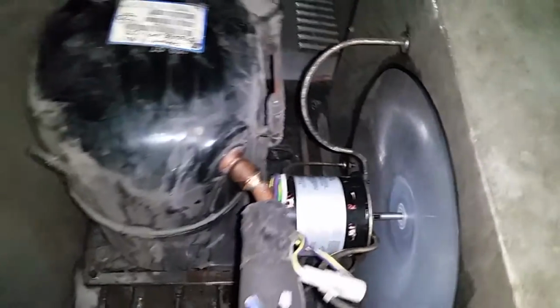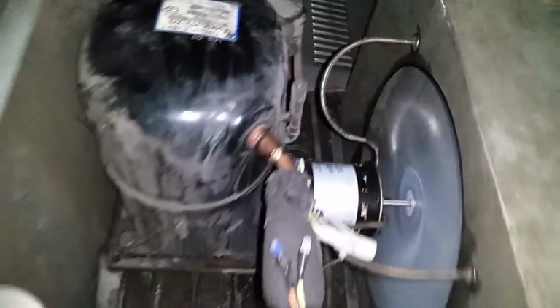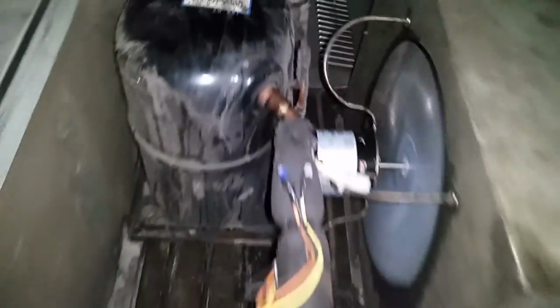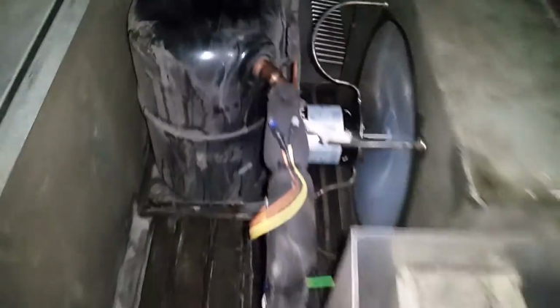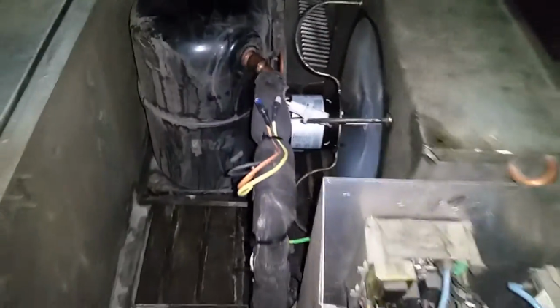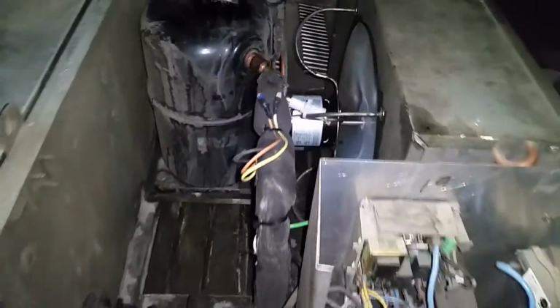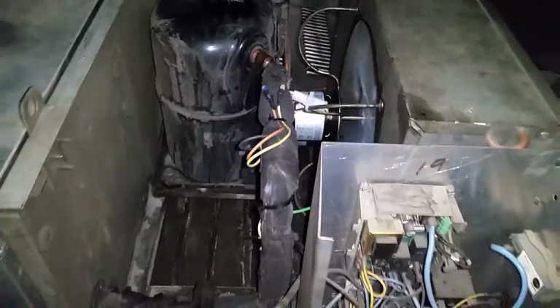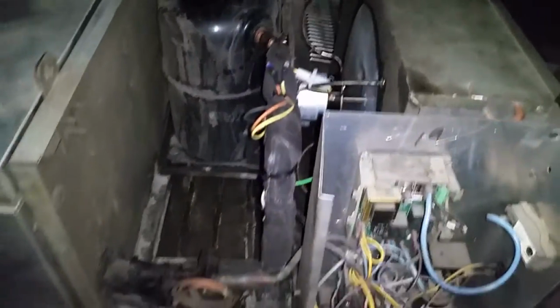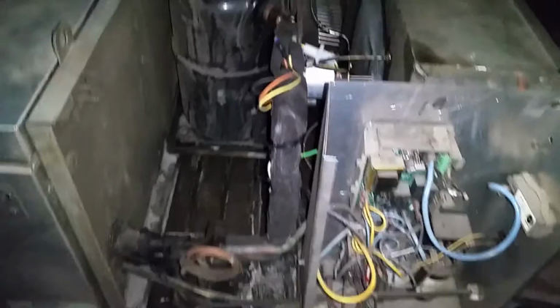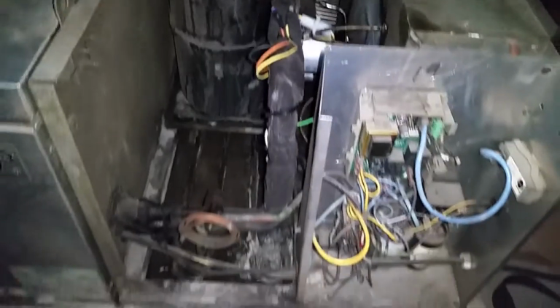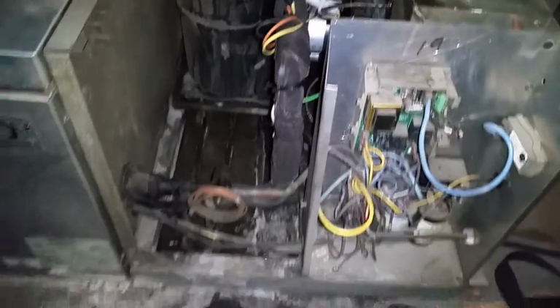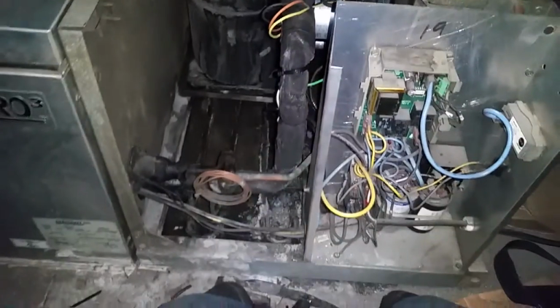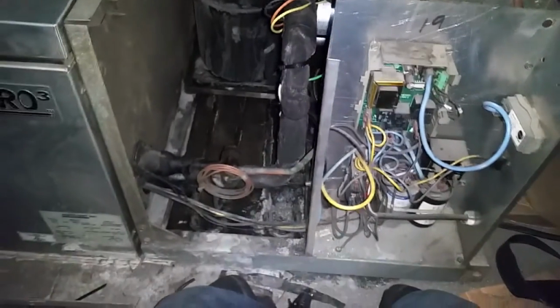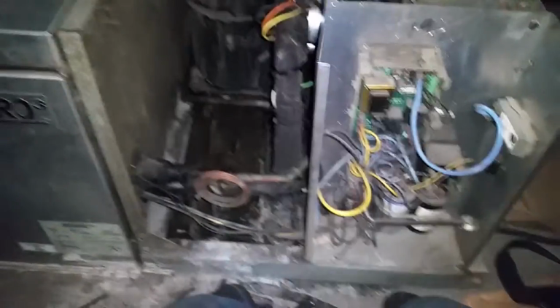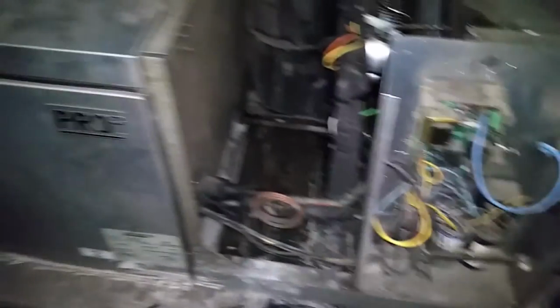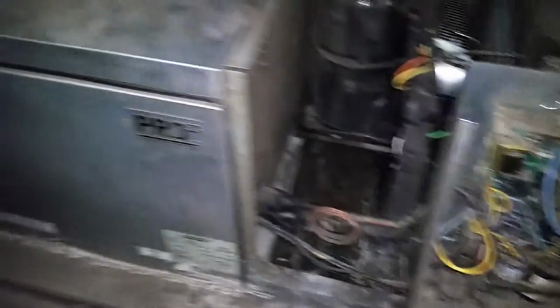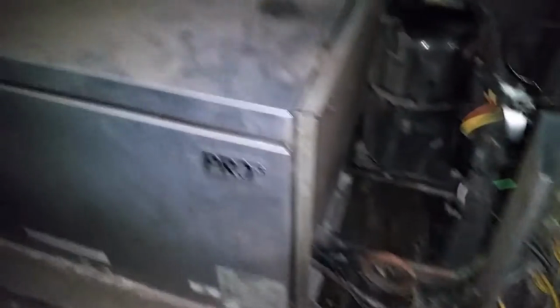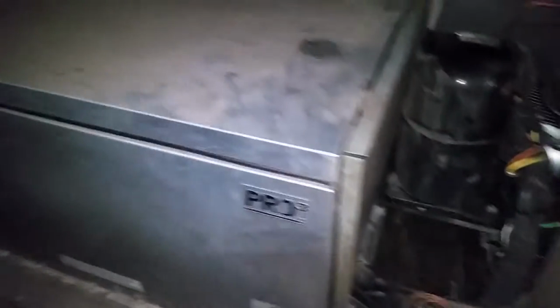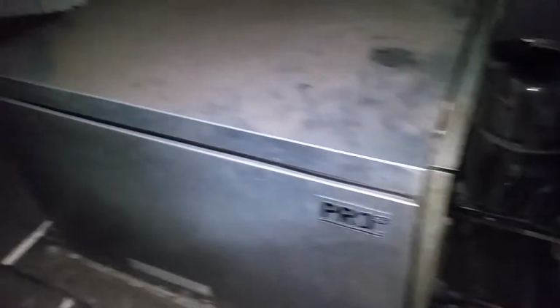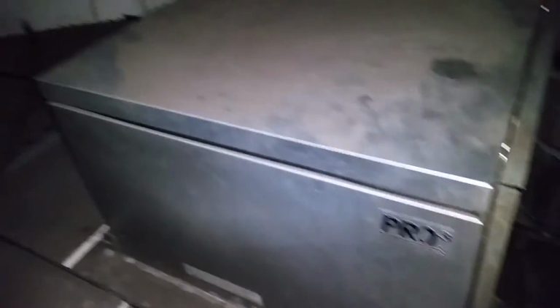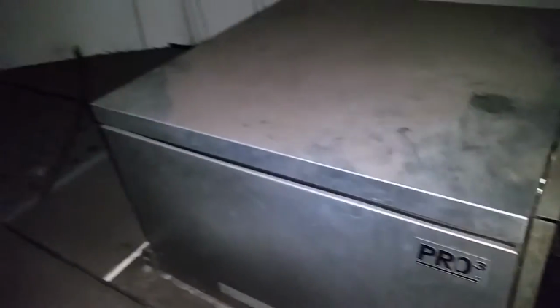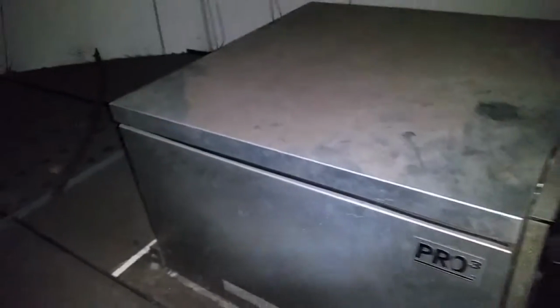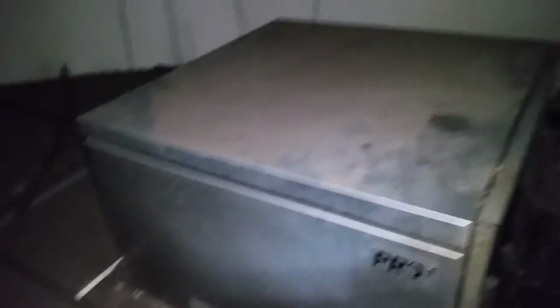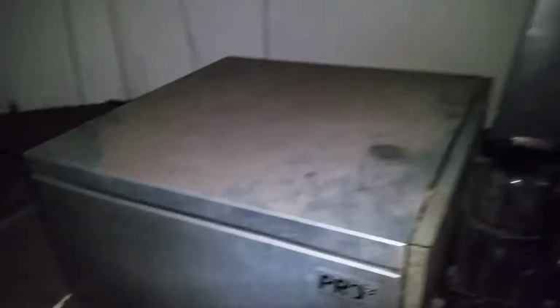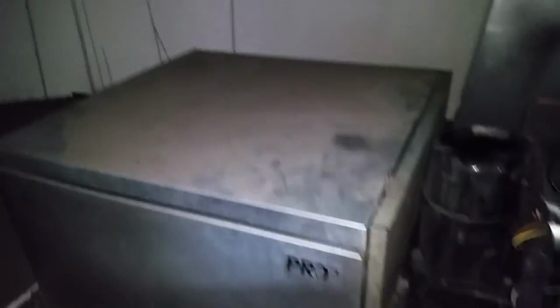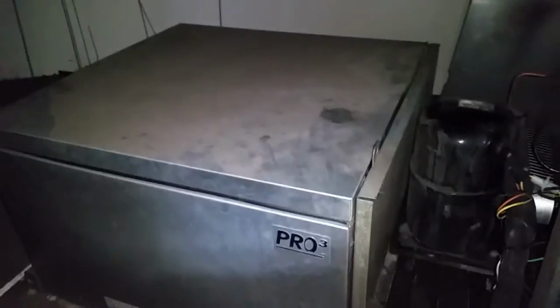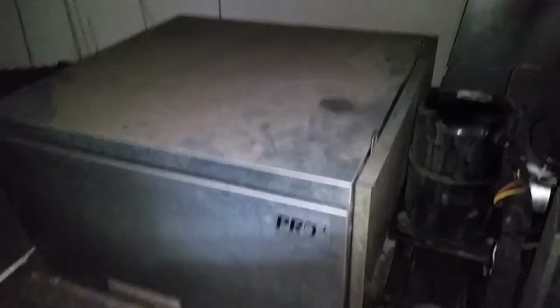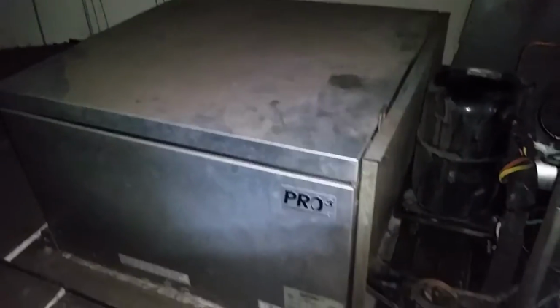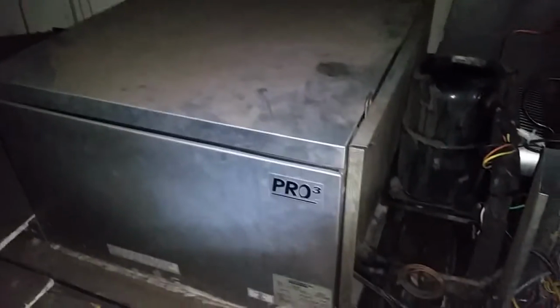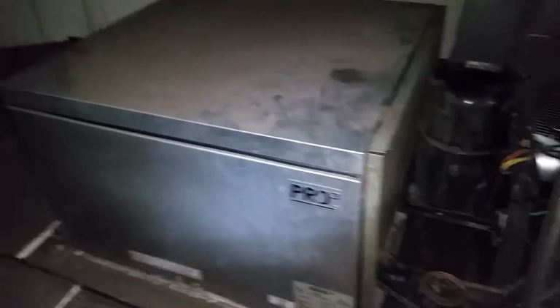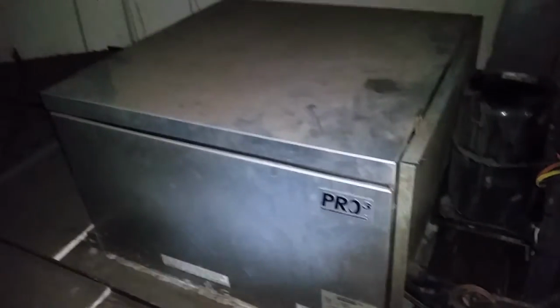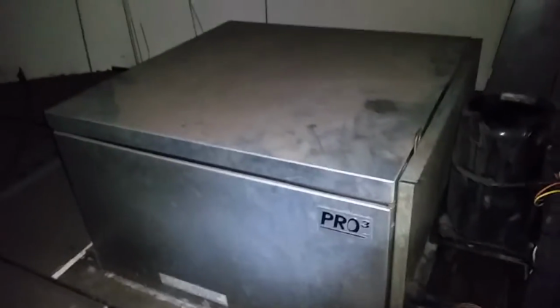This is the walk-in freezer. Here are the evaporator coils.